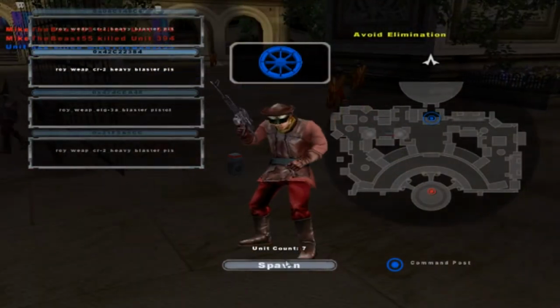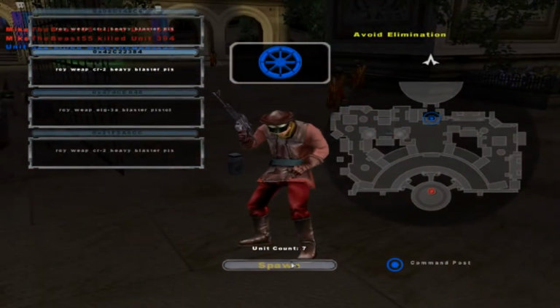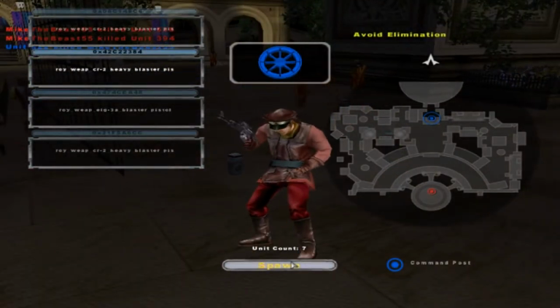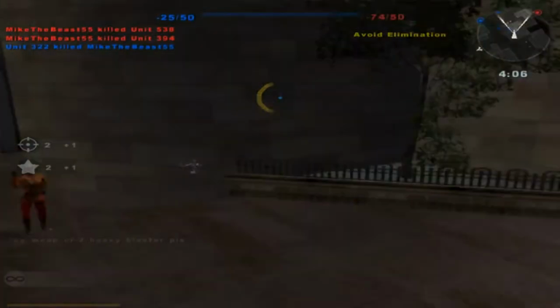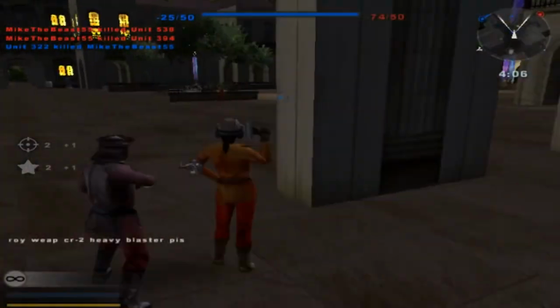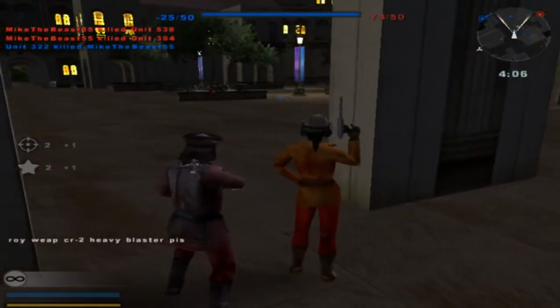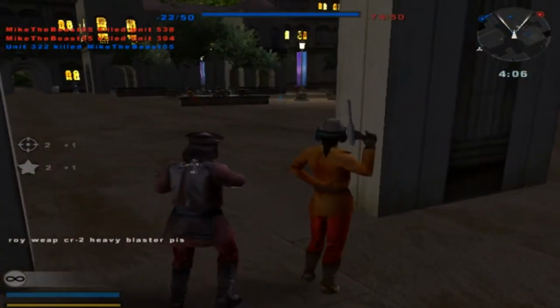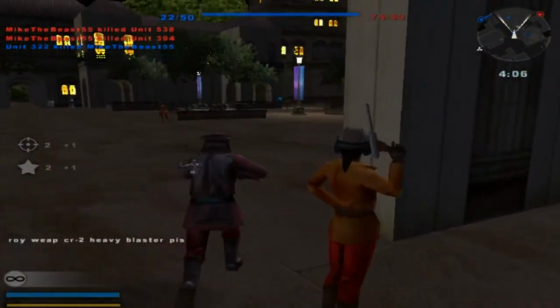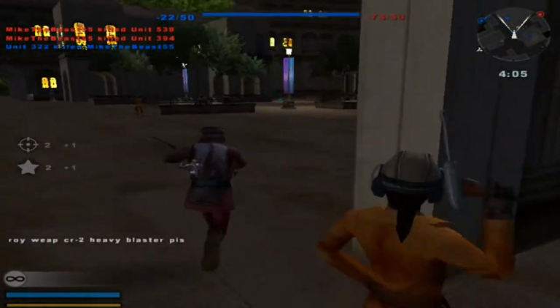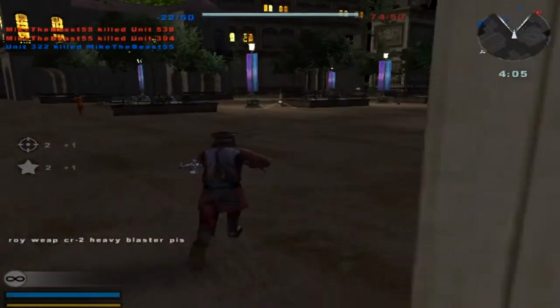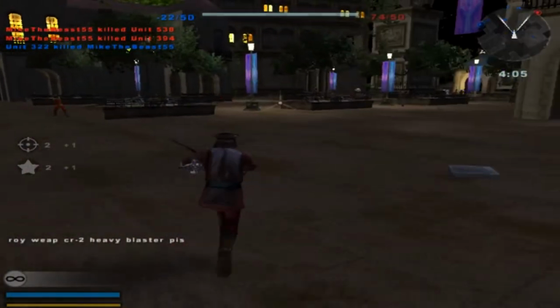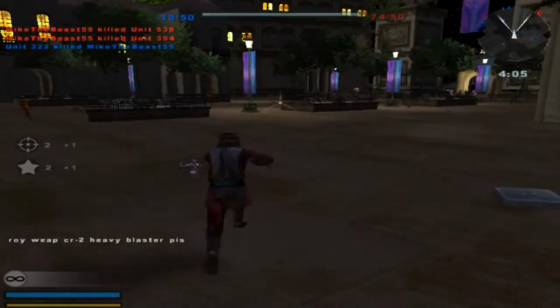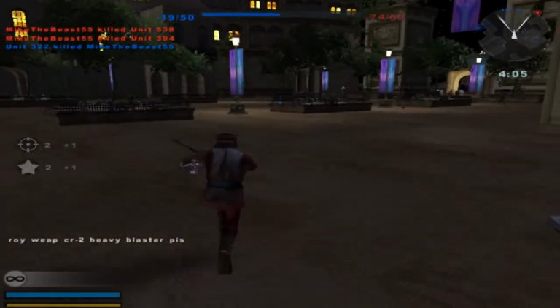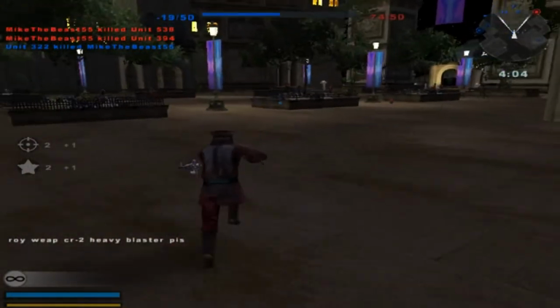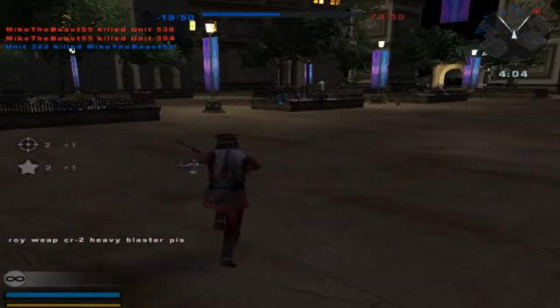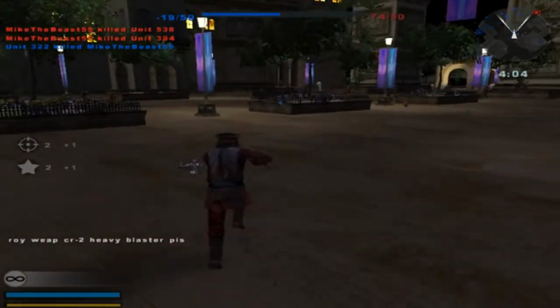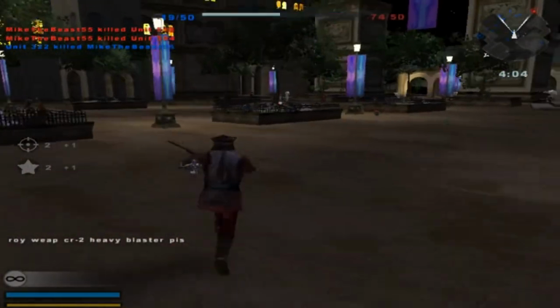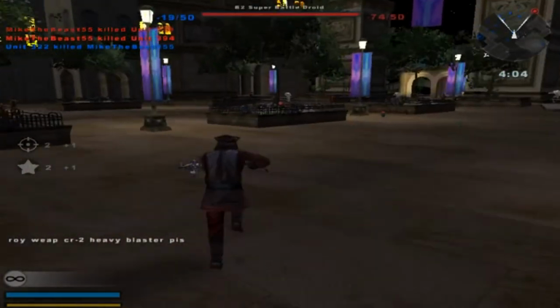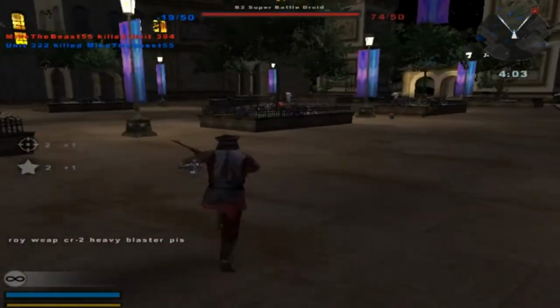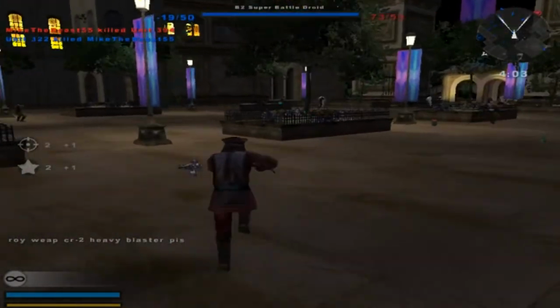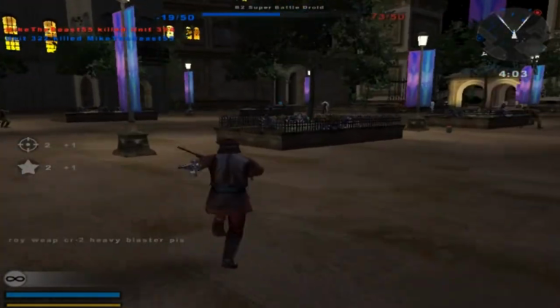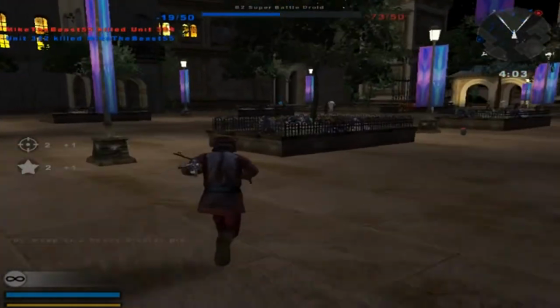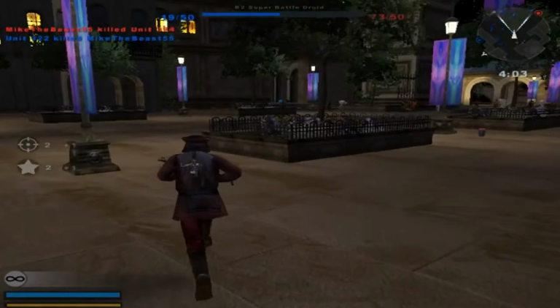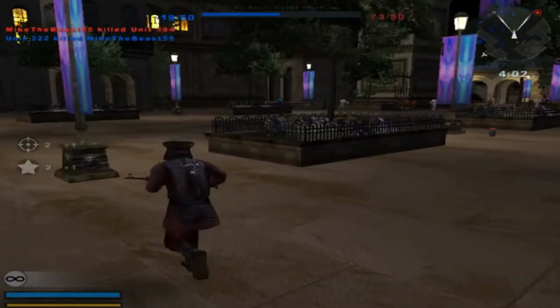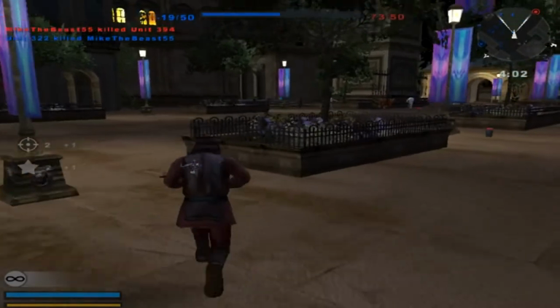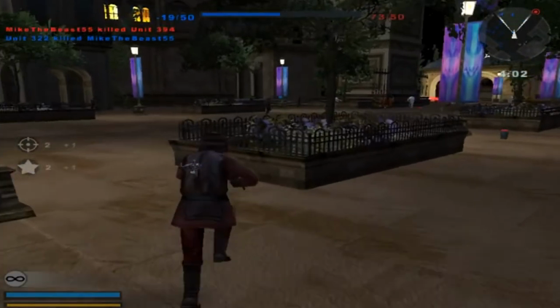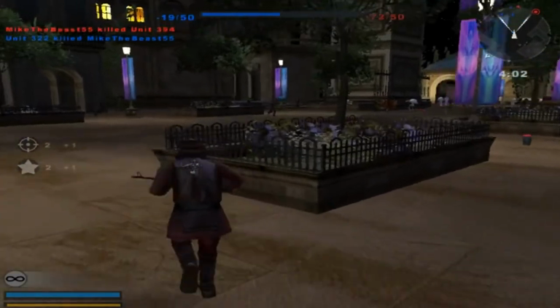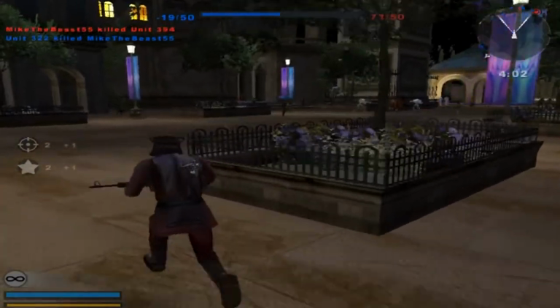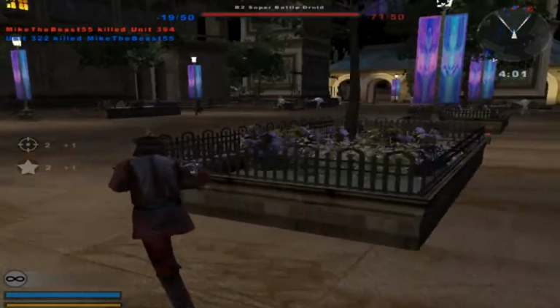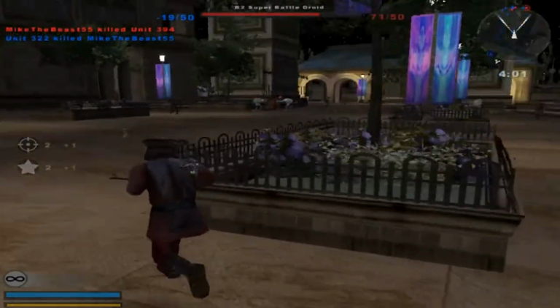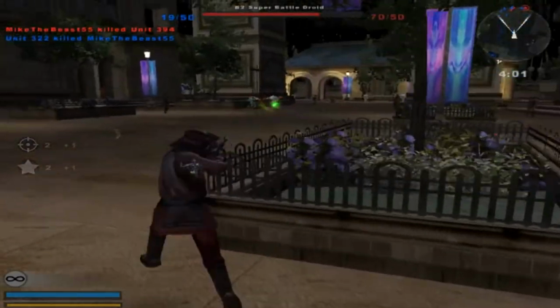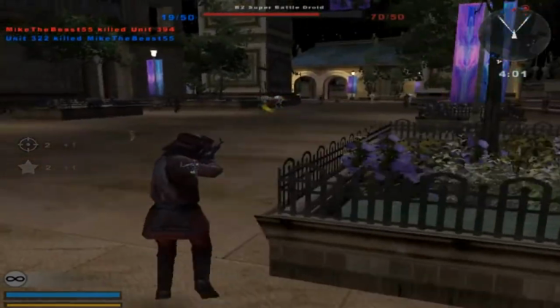Alright, we'll just use the regular unit. Negative 19 to negative 73 — yeah, we're winning this.